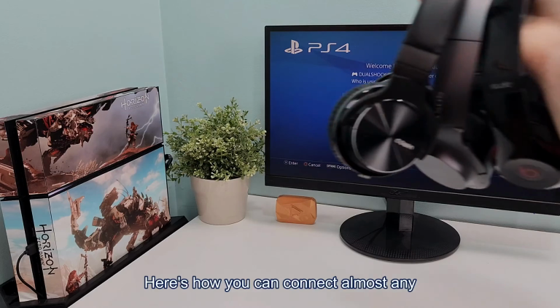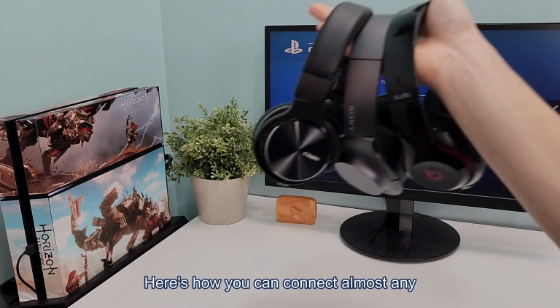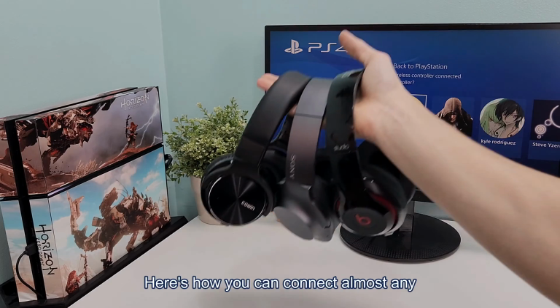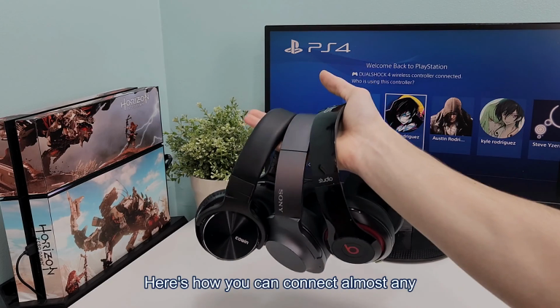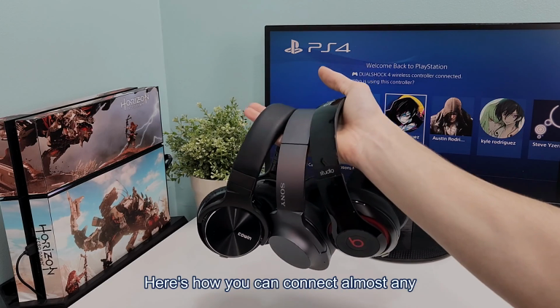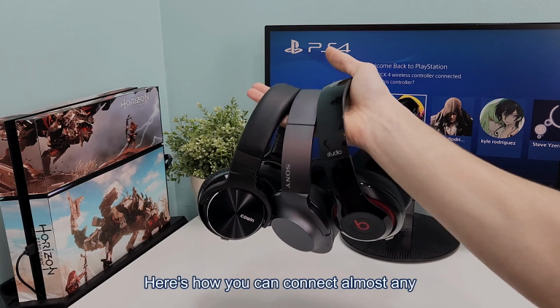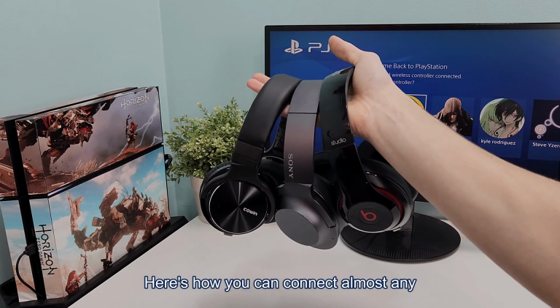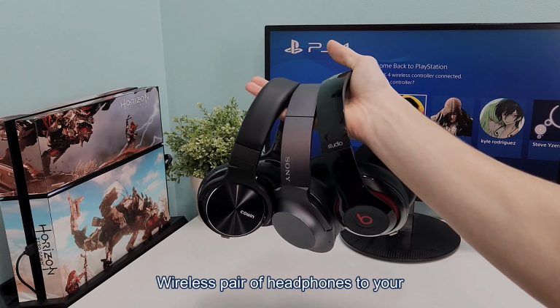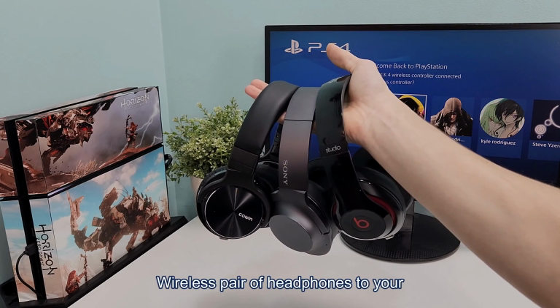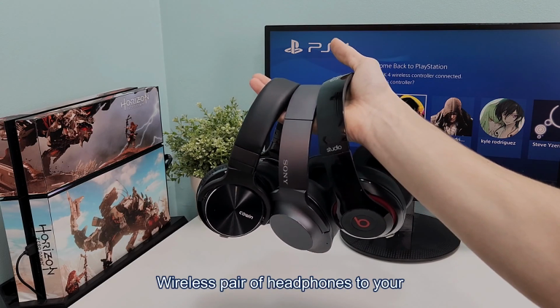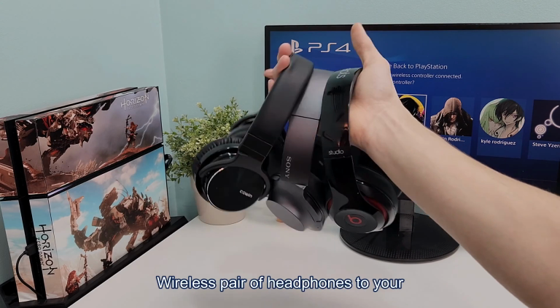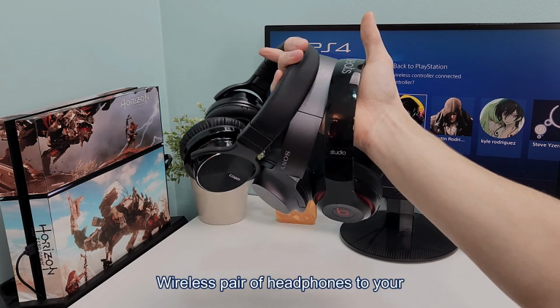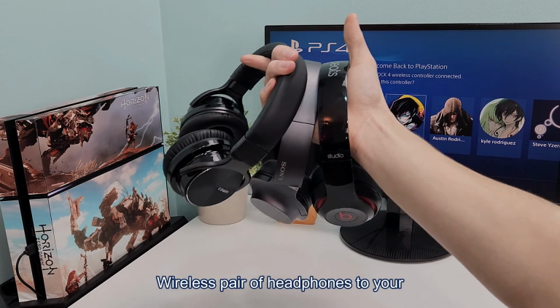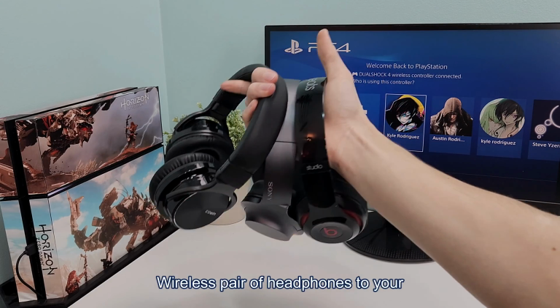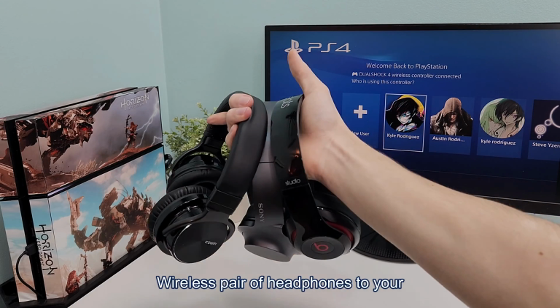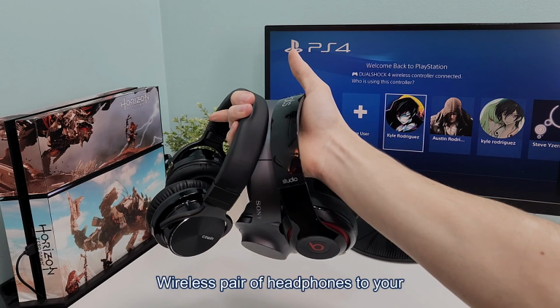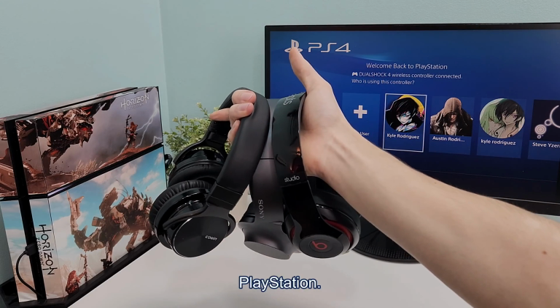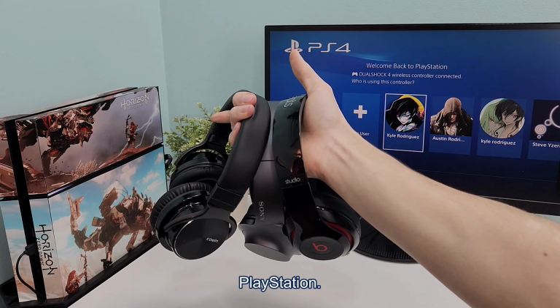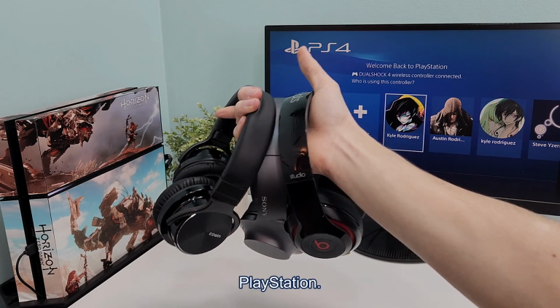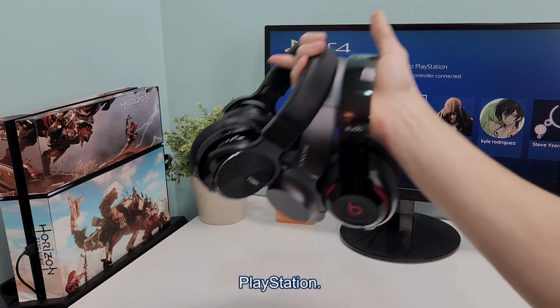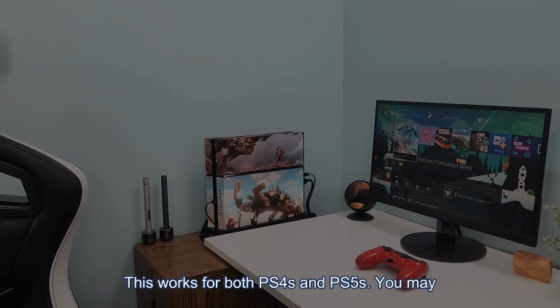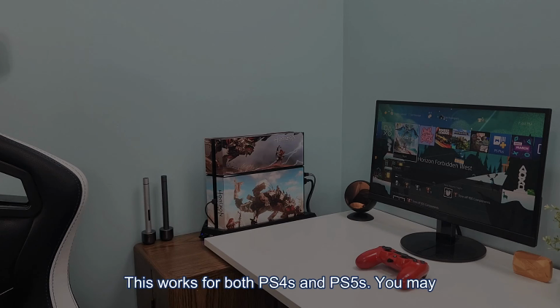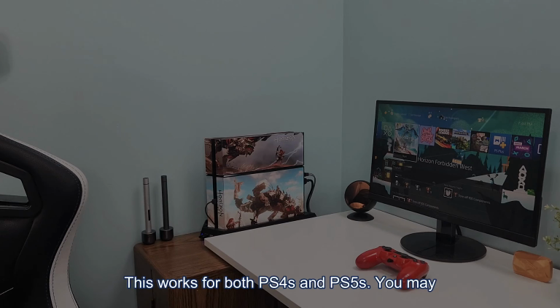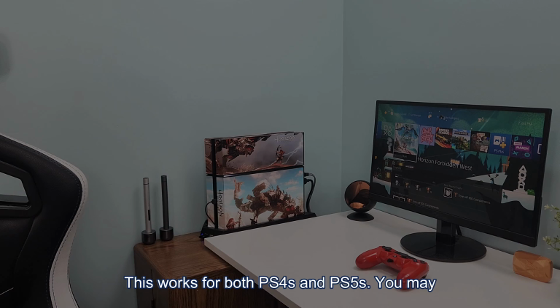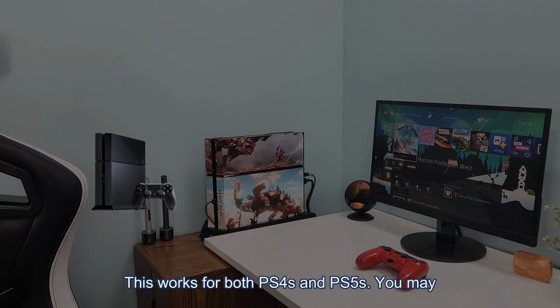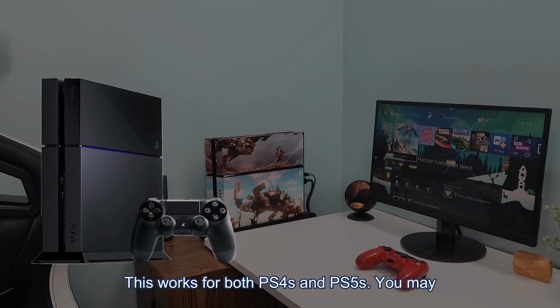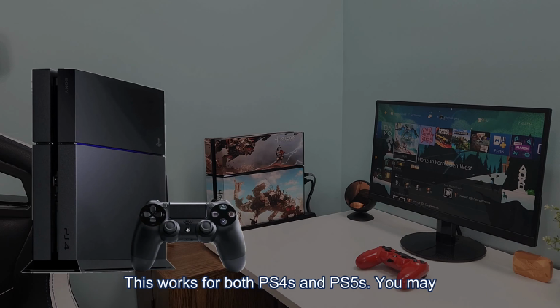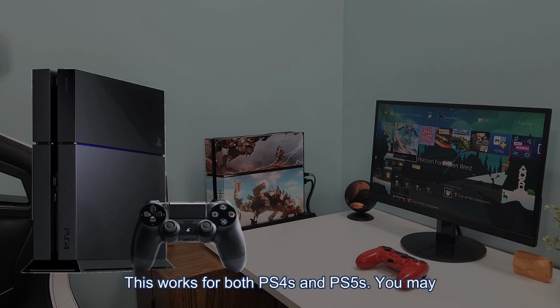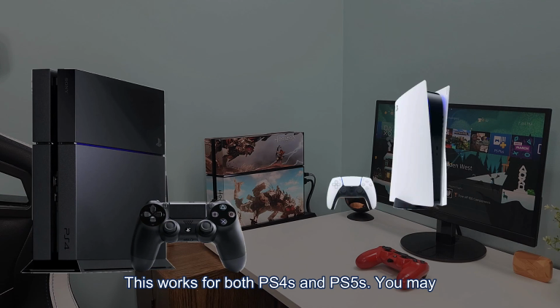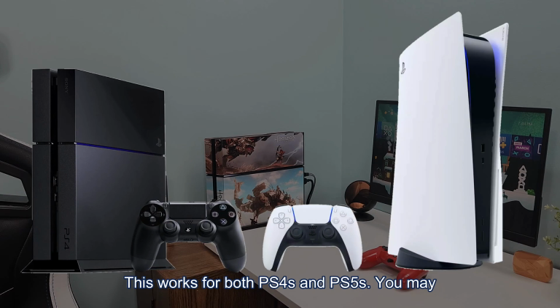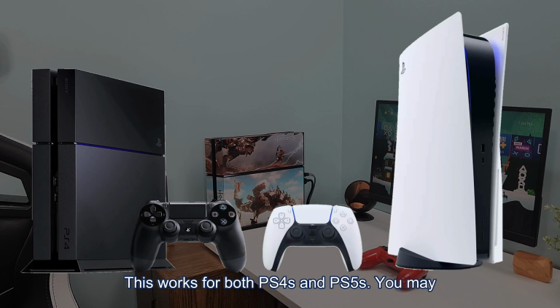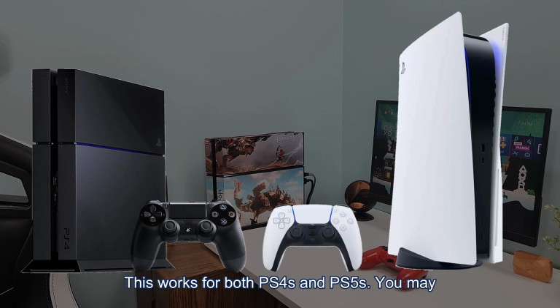Here's how you can connect almost any wireless pair of headphones to your PlayStation. This works for both PS4s and PS5s.